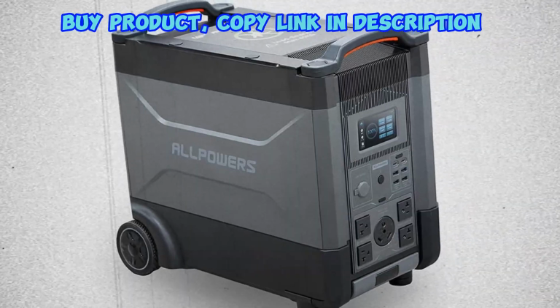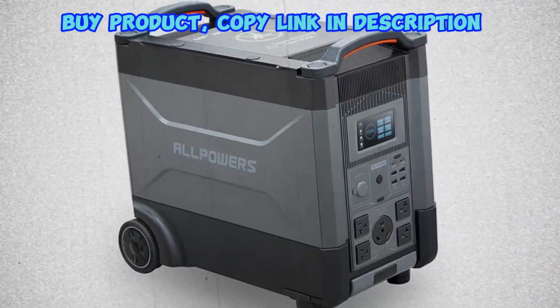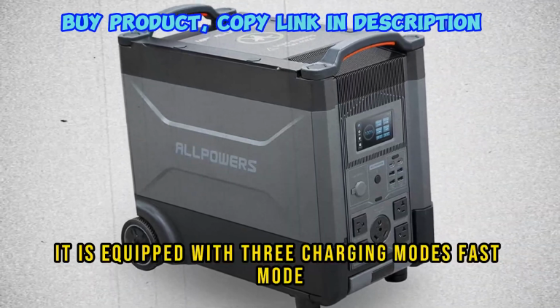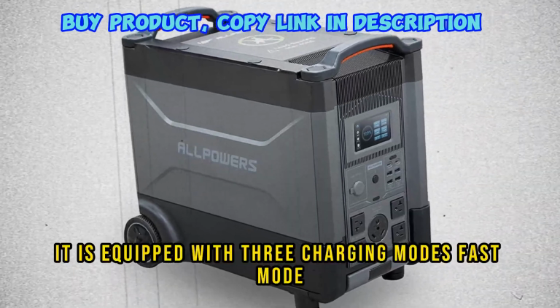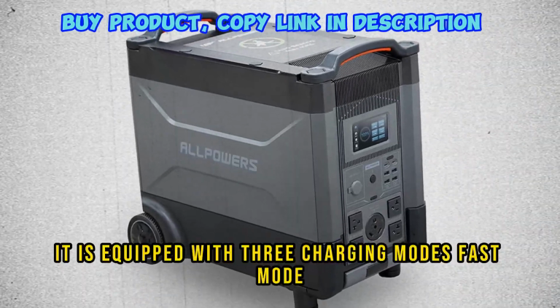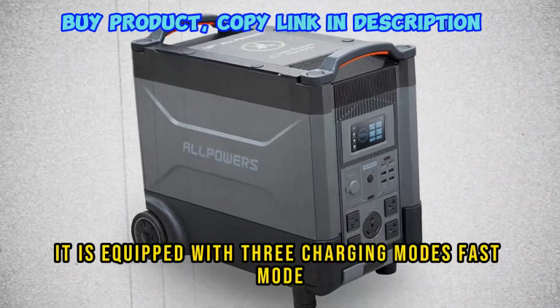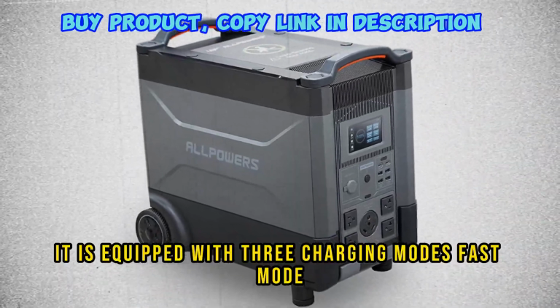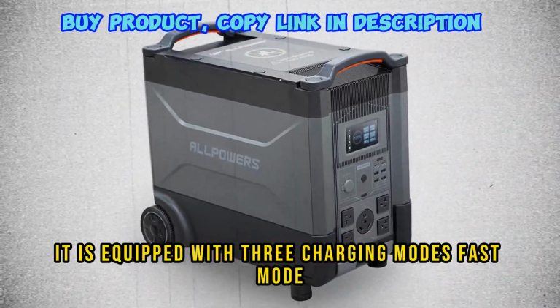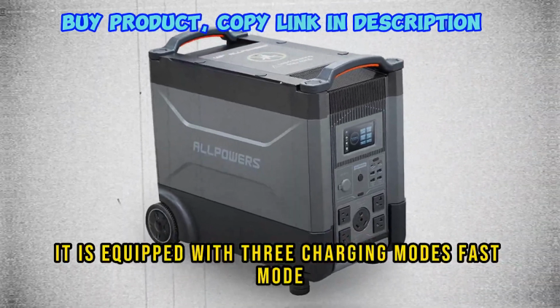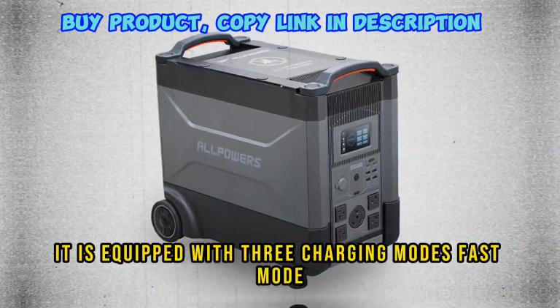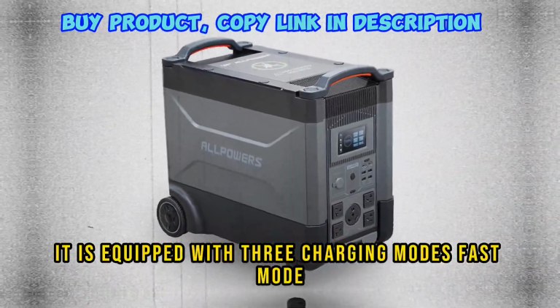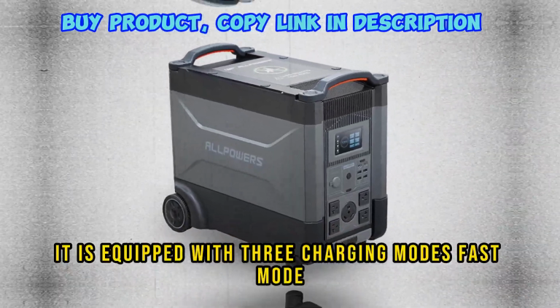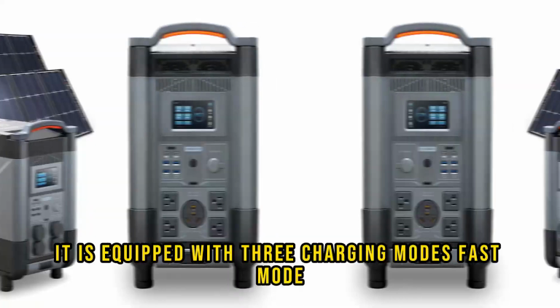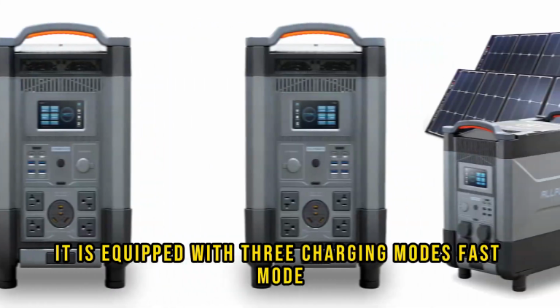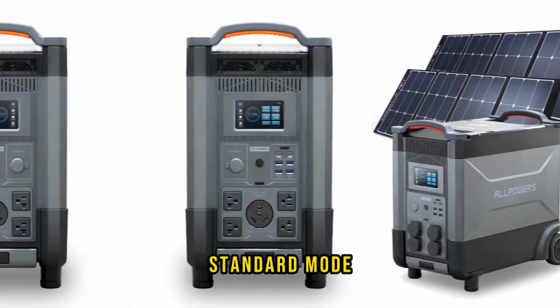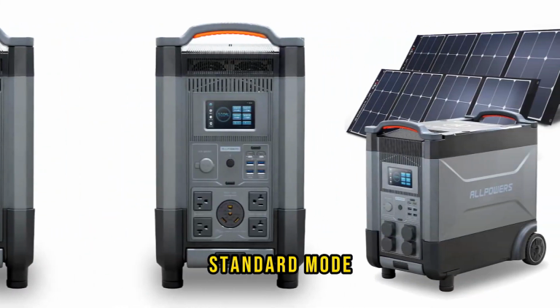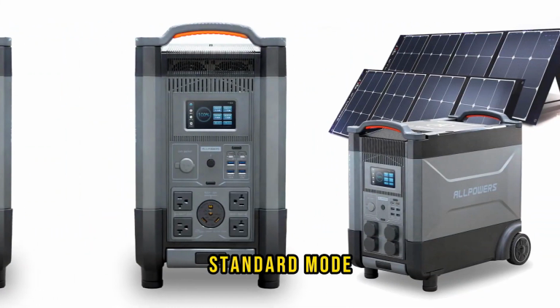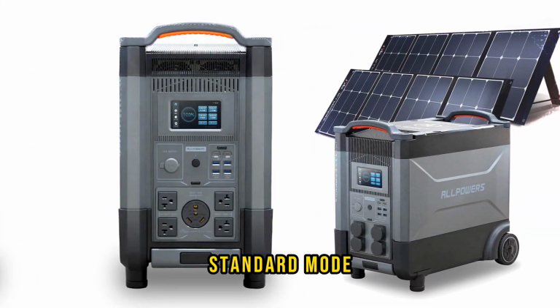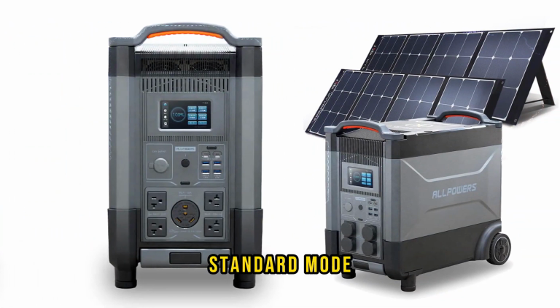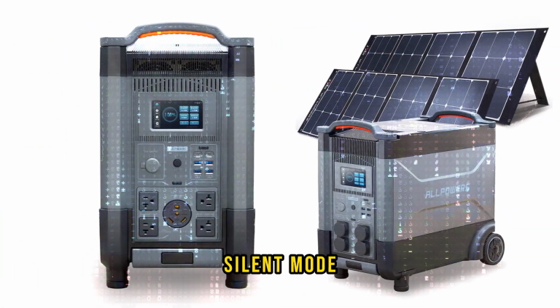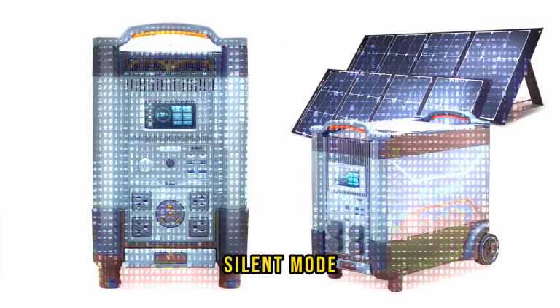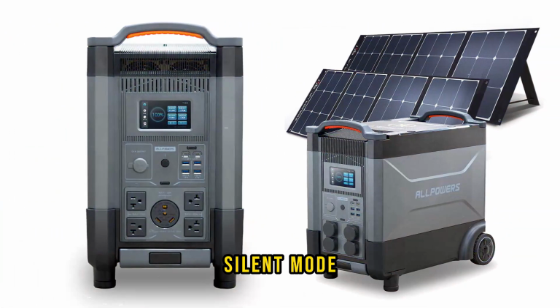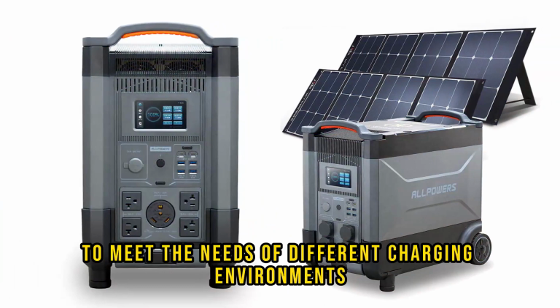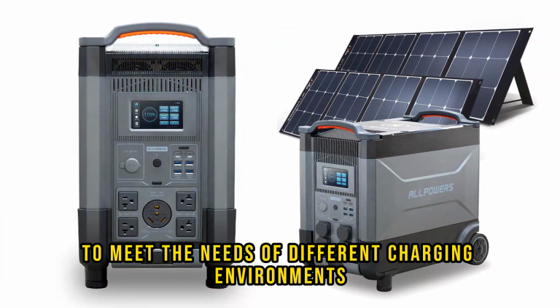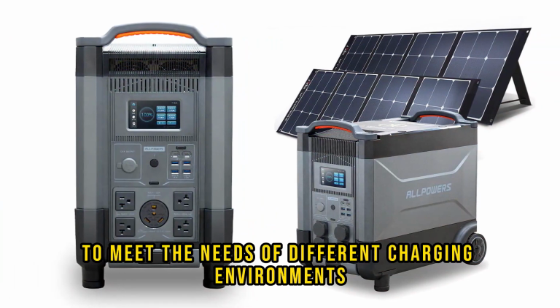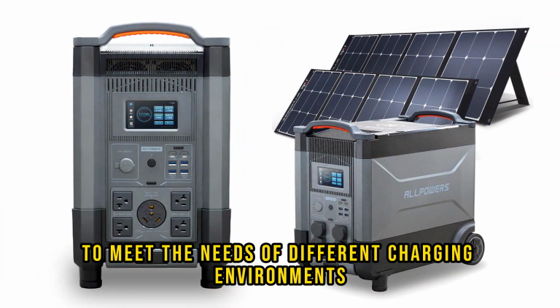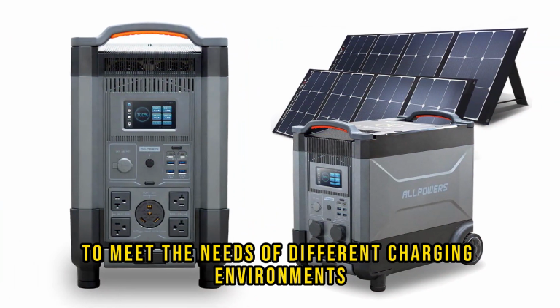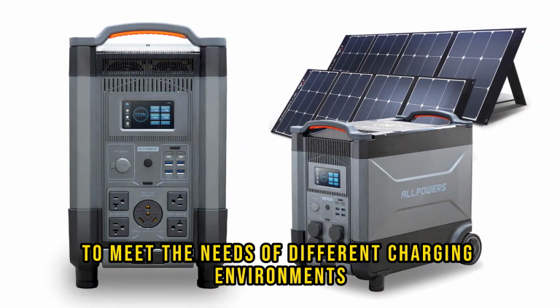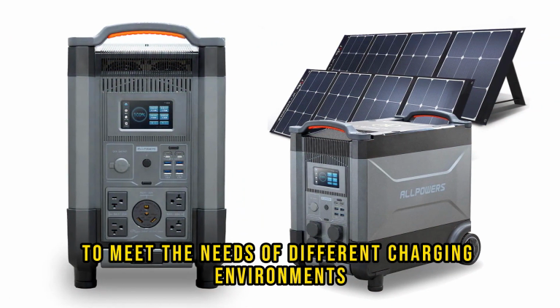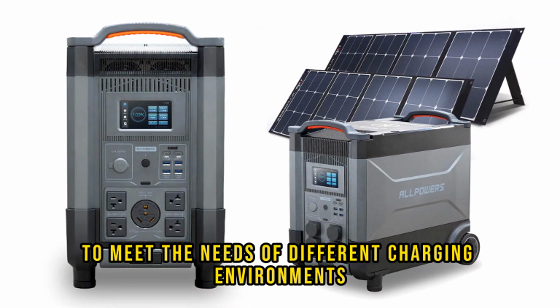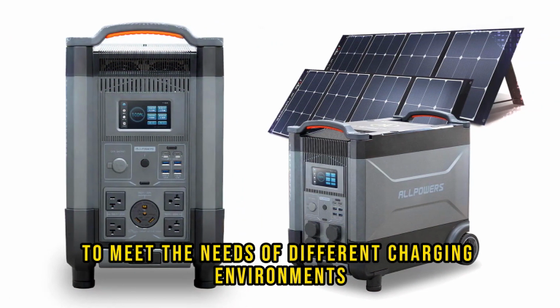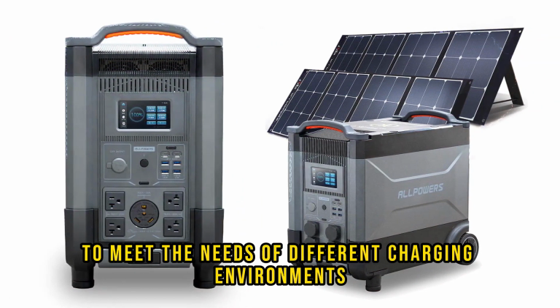It is equipped with three charging modes — fast mode, standard mode, and silent mode — to meet the needs of different charging environments.